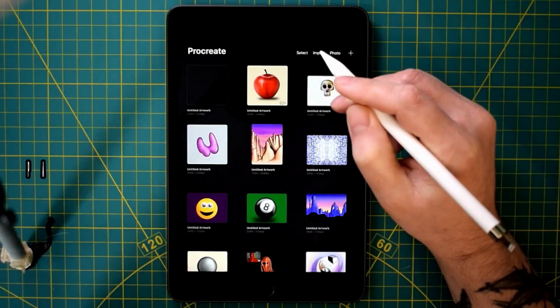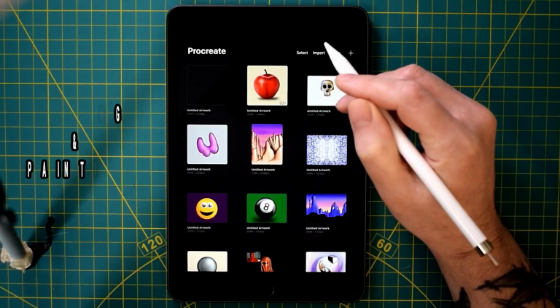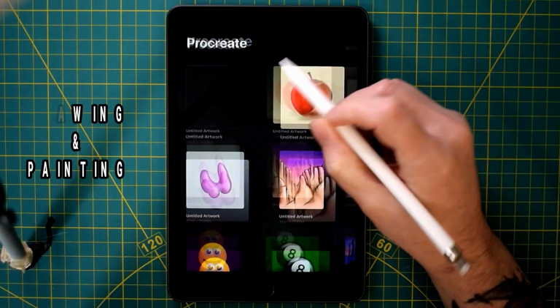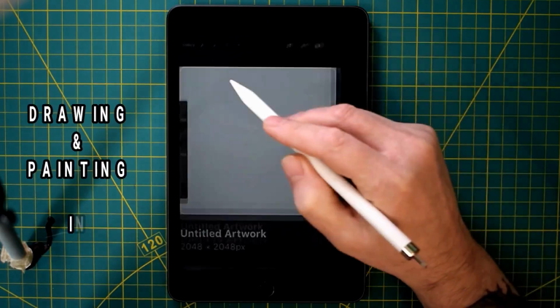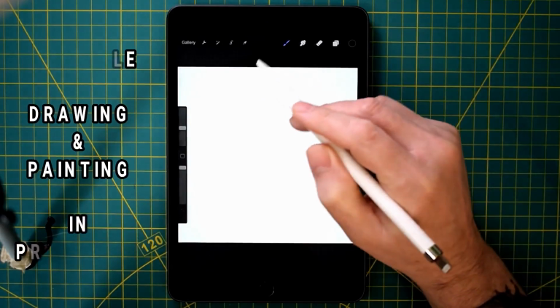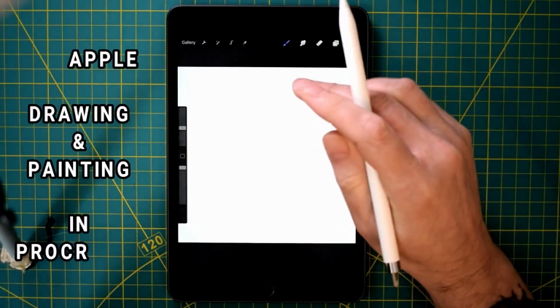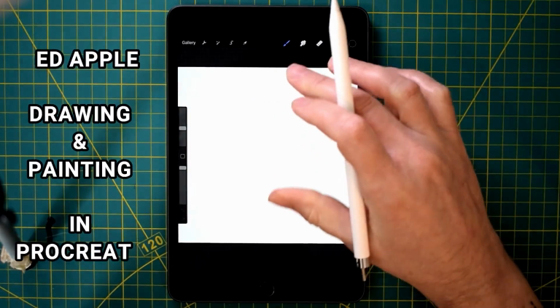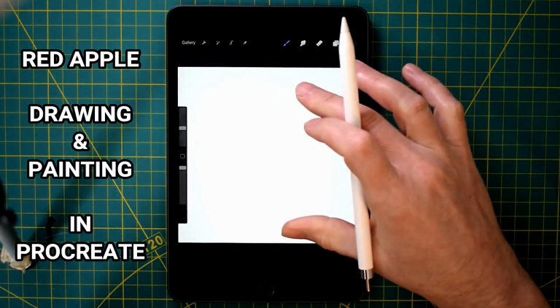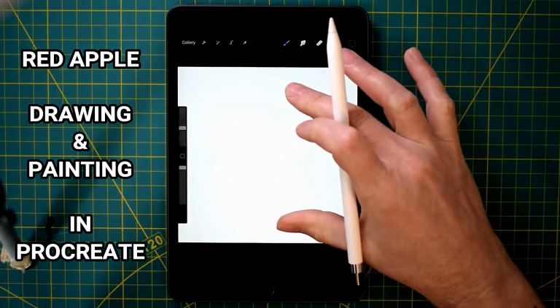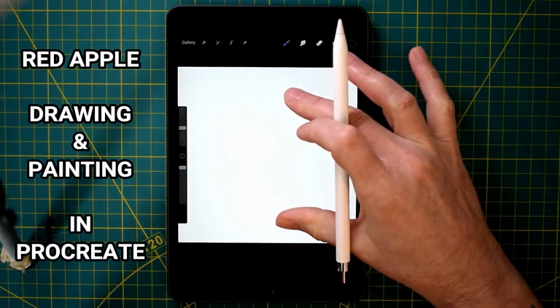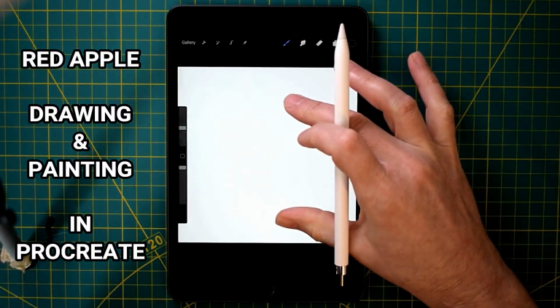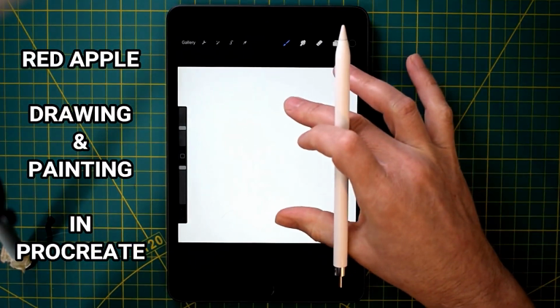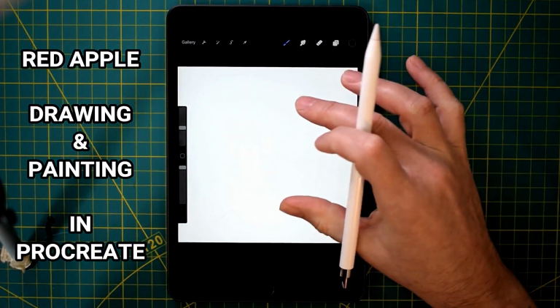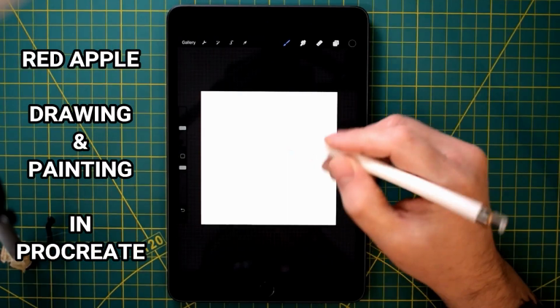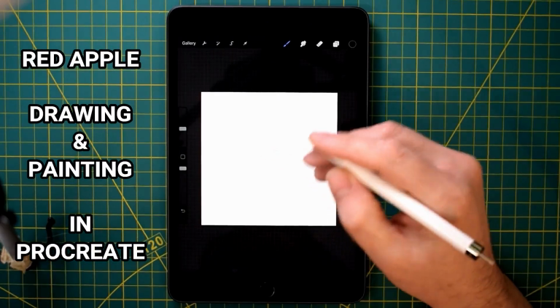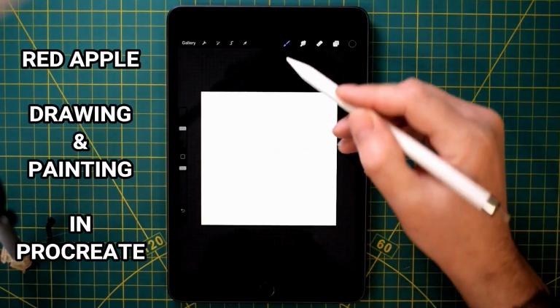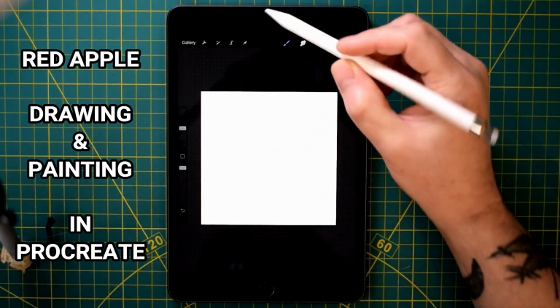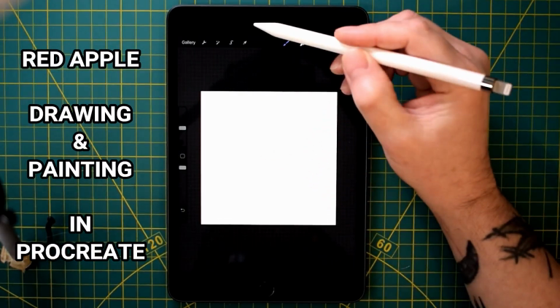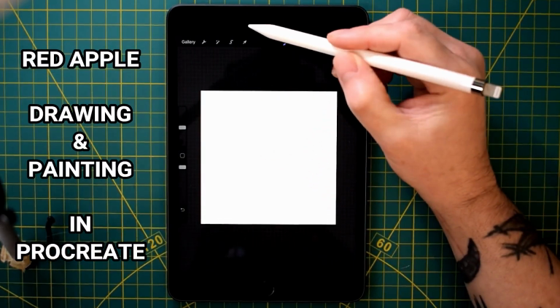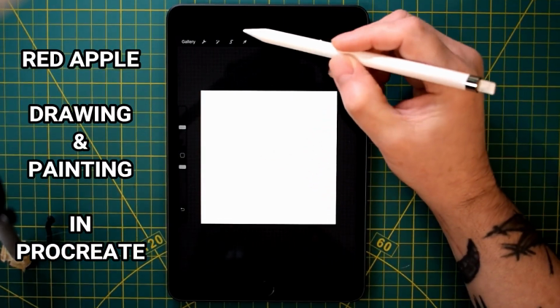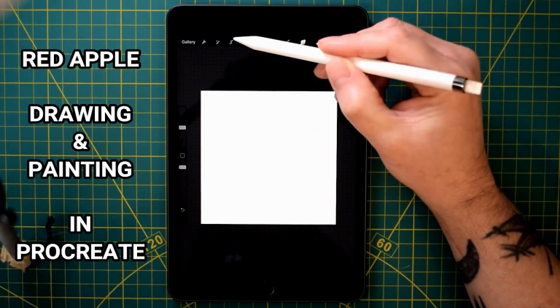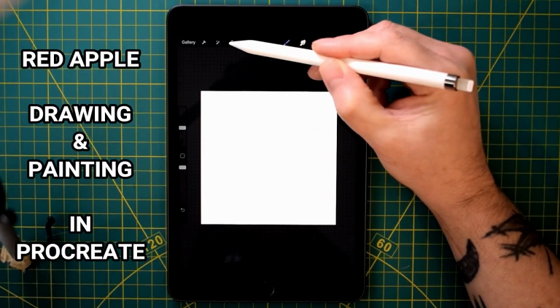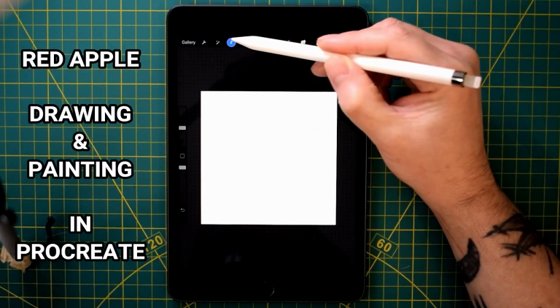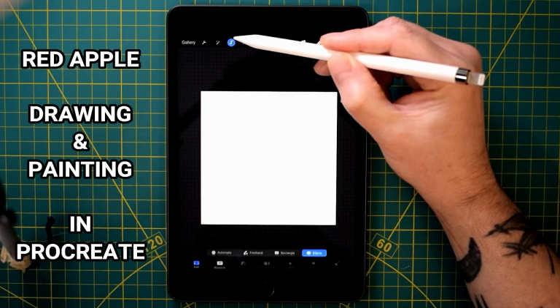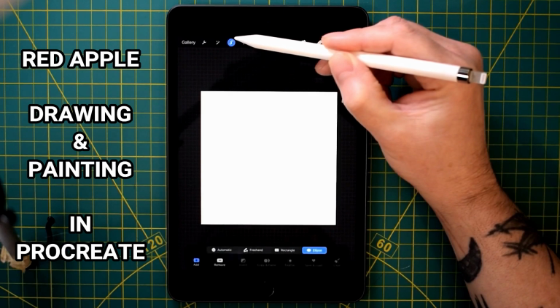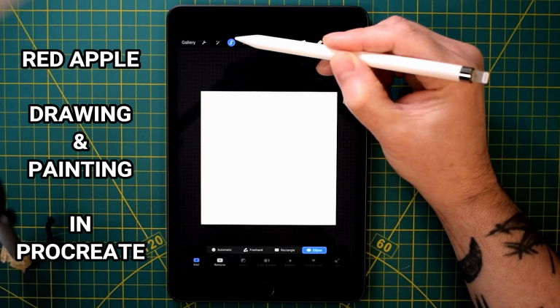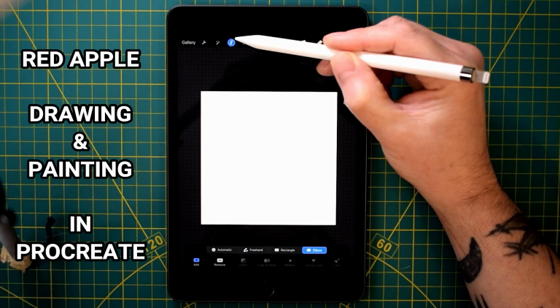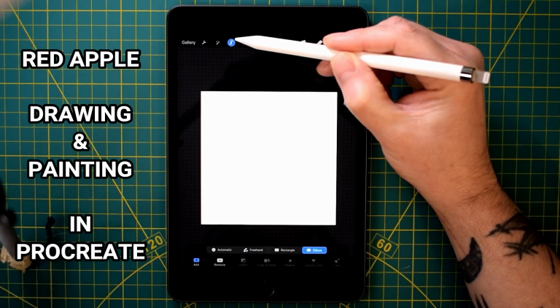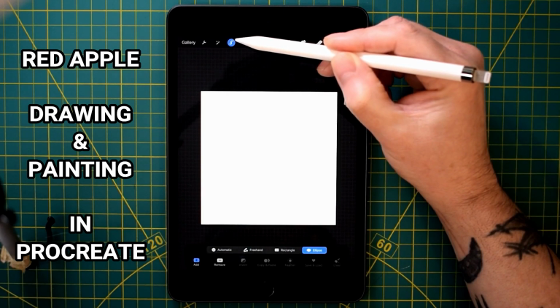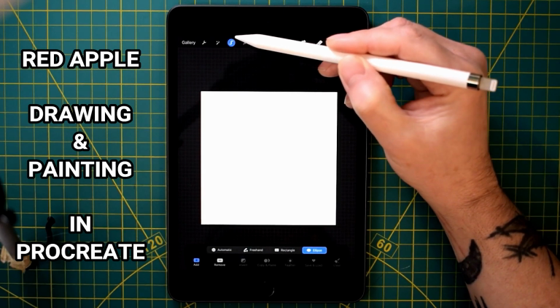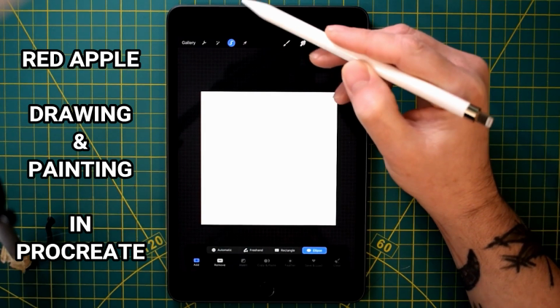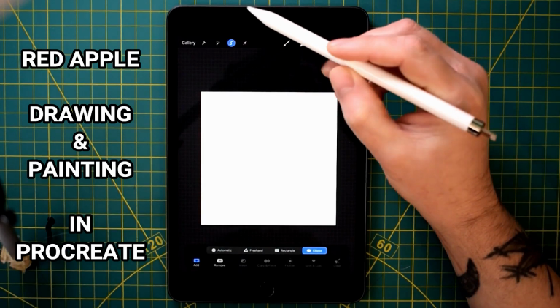Hello, and here we are today. We're going to be drawing a red apple in Procreate on the iPad.